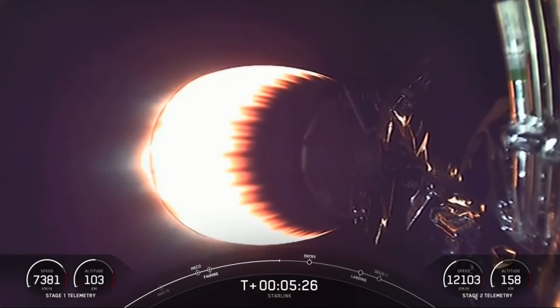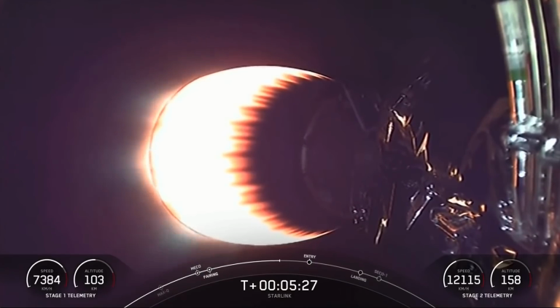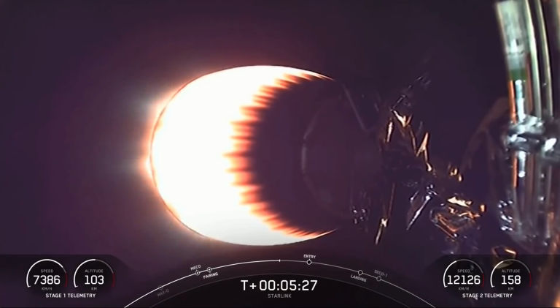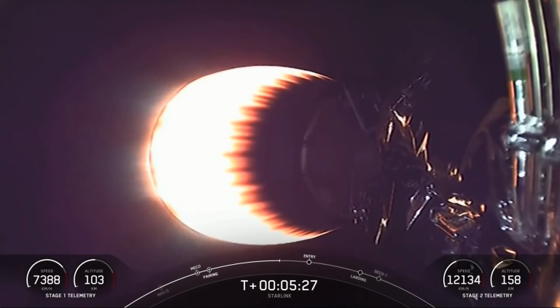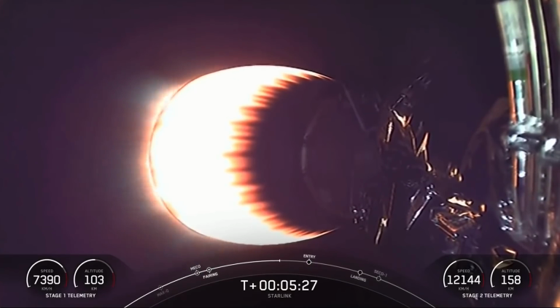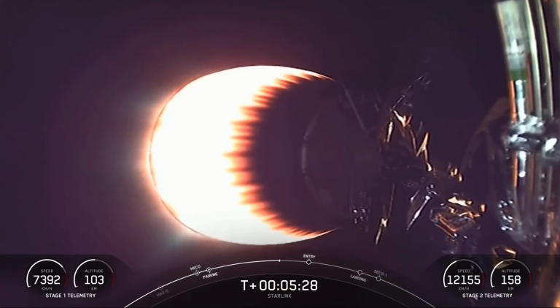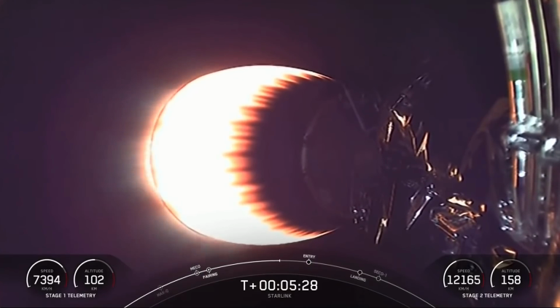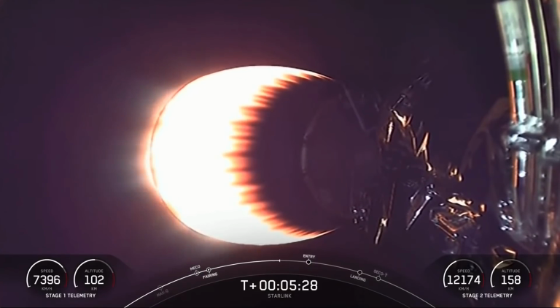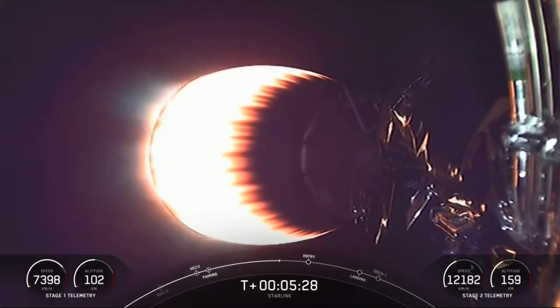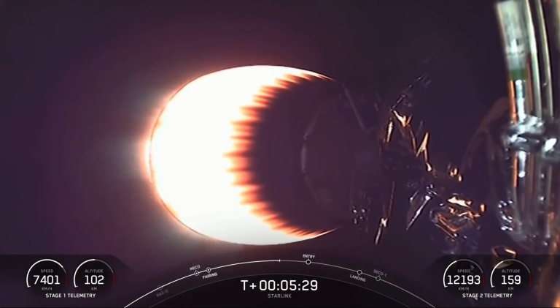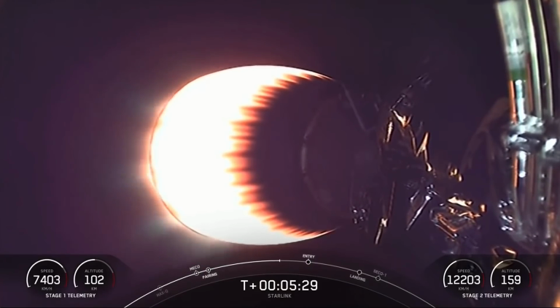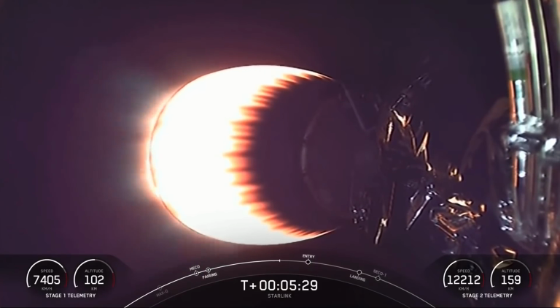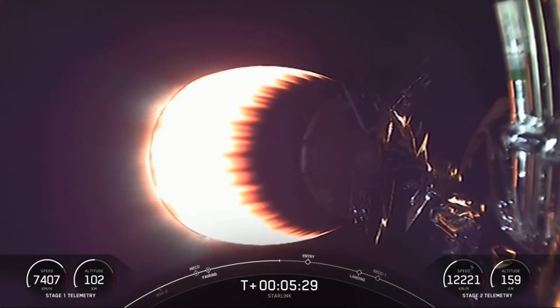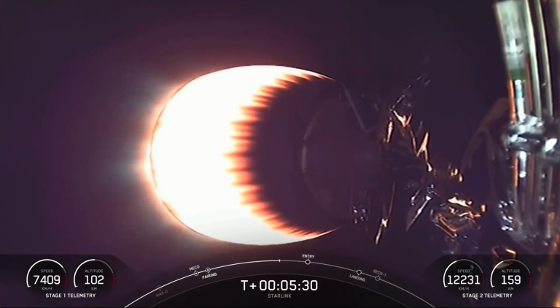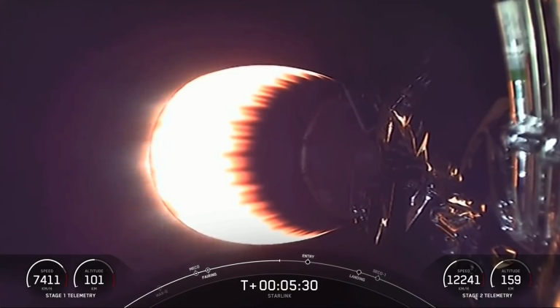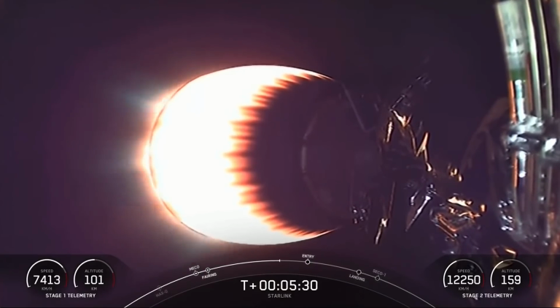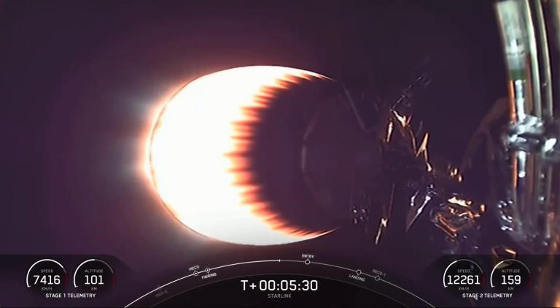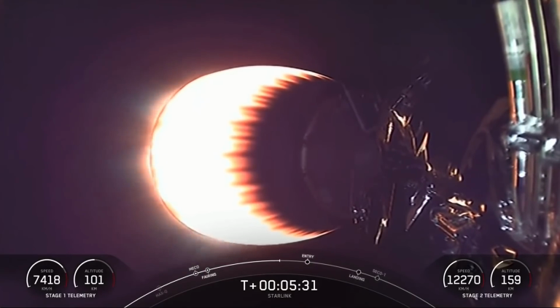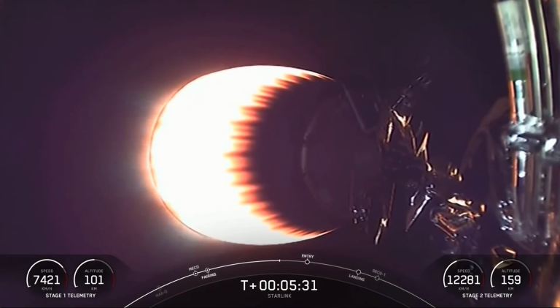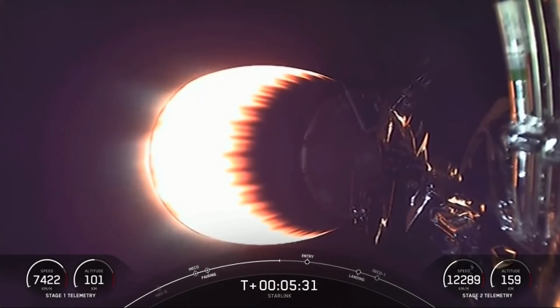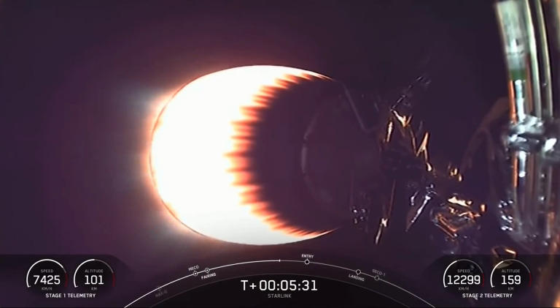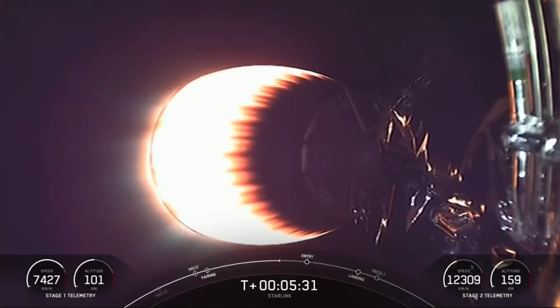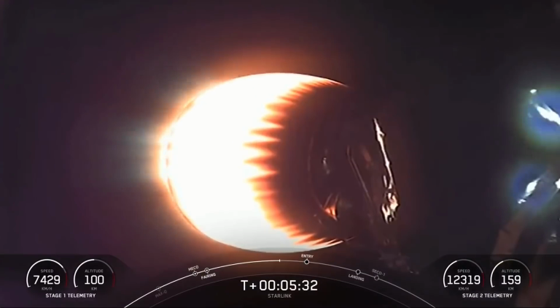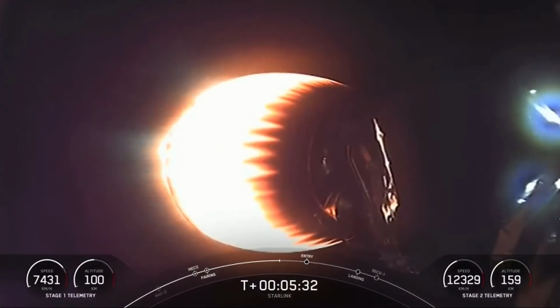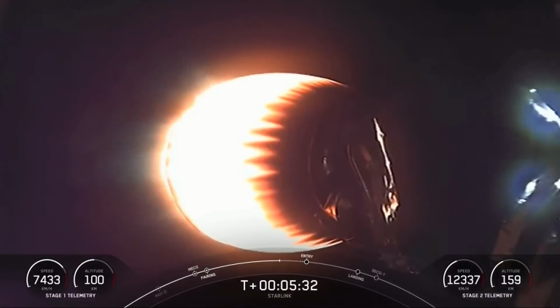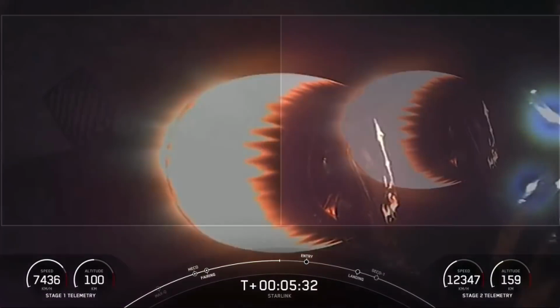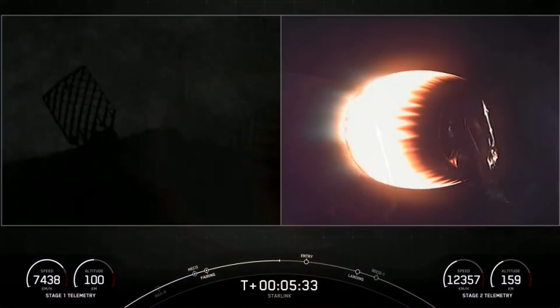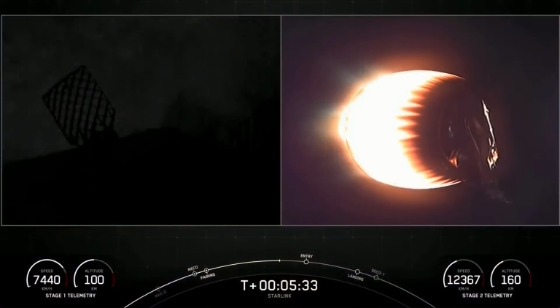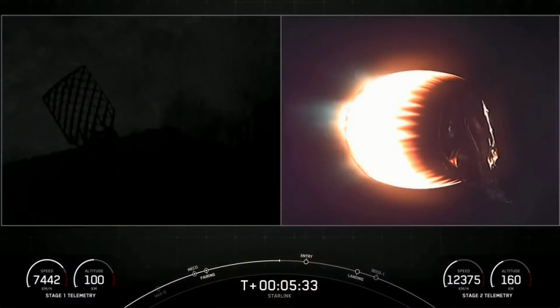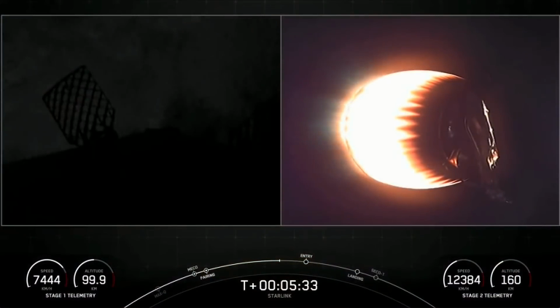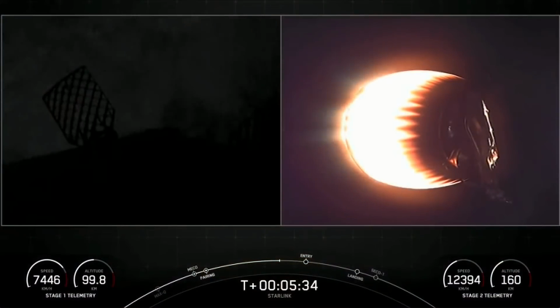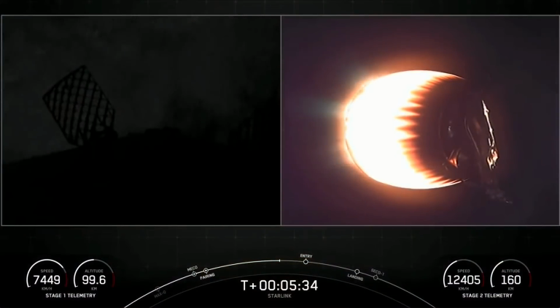We're just about a minute away from the entry burn on the first stage. The second stage is still looking good on a nominal trajectory.